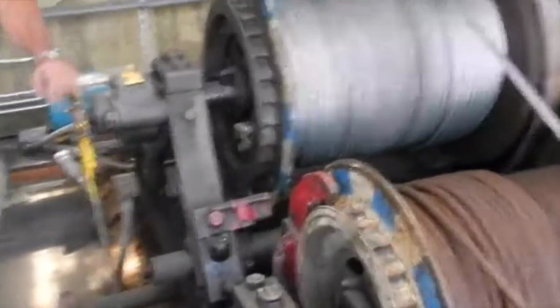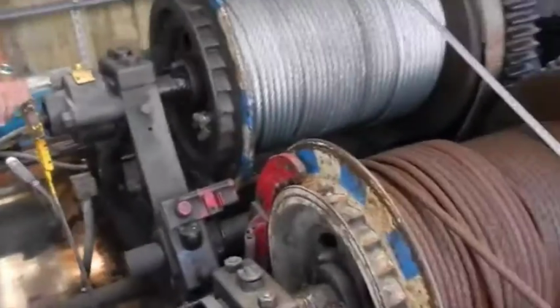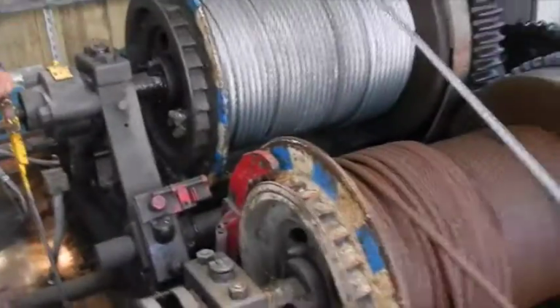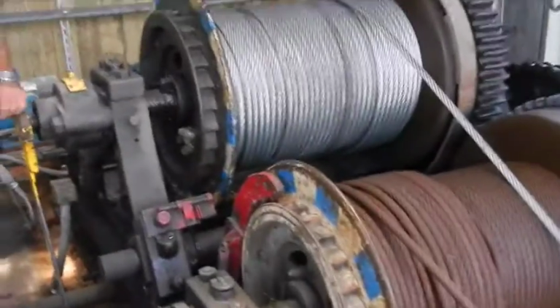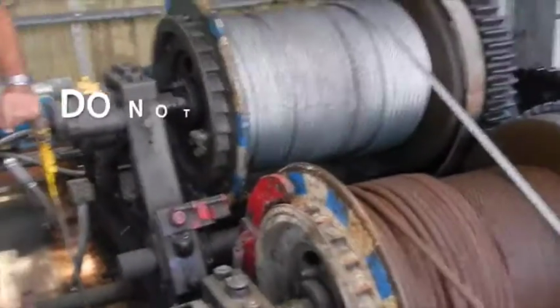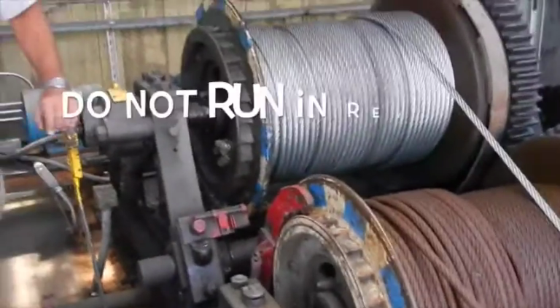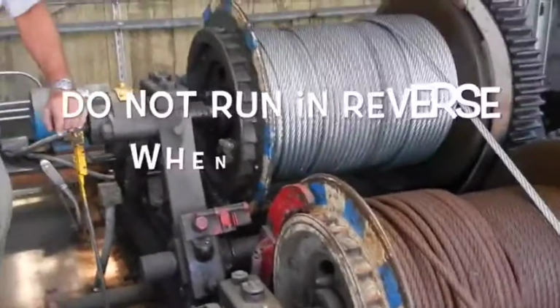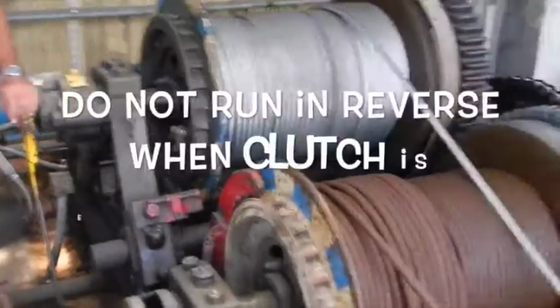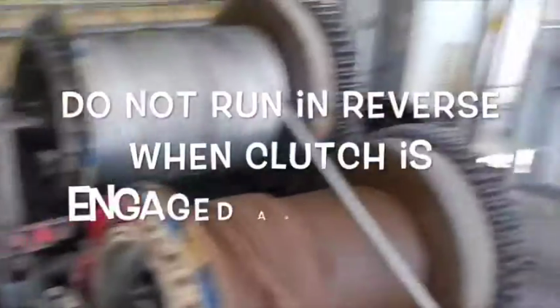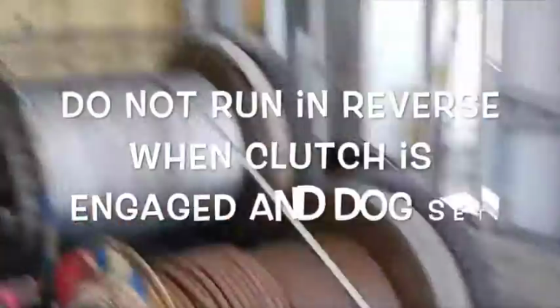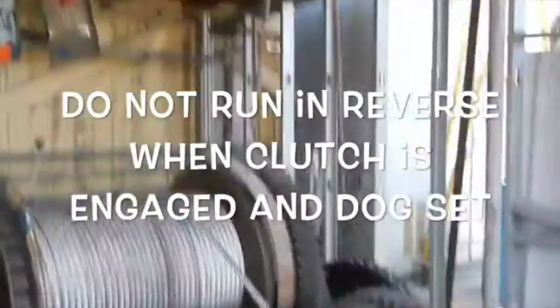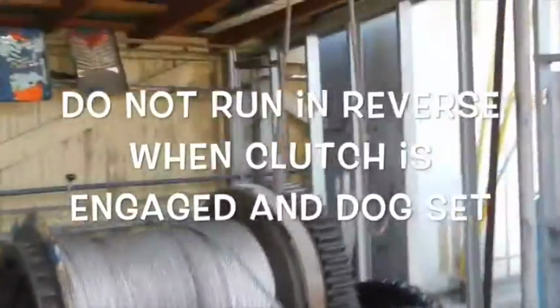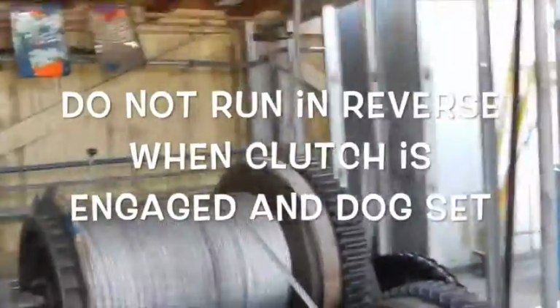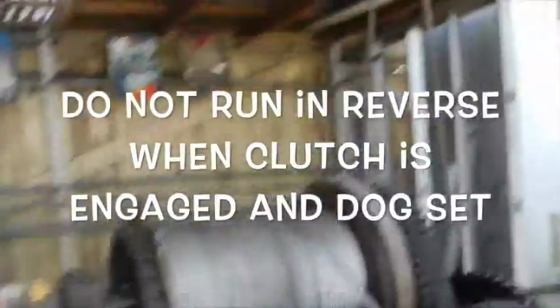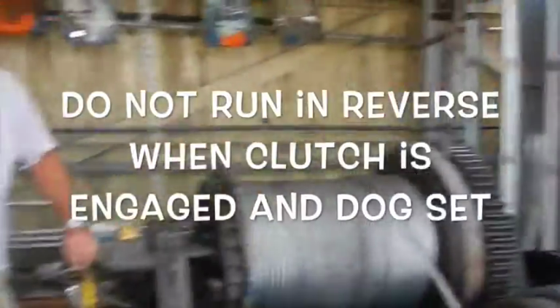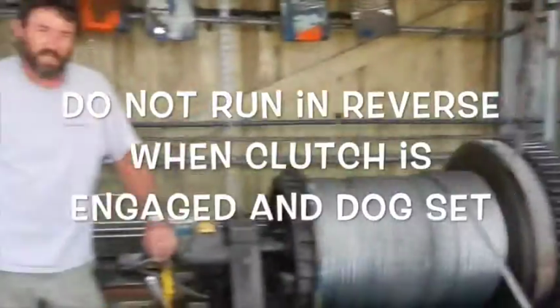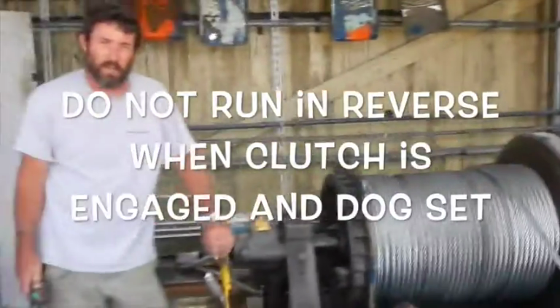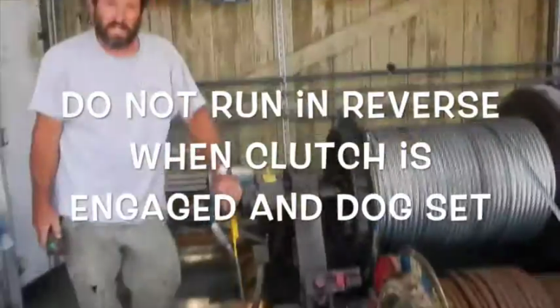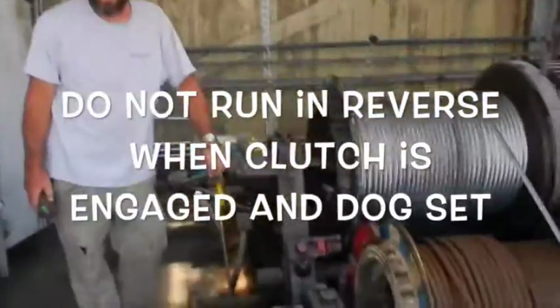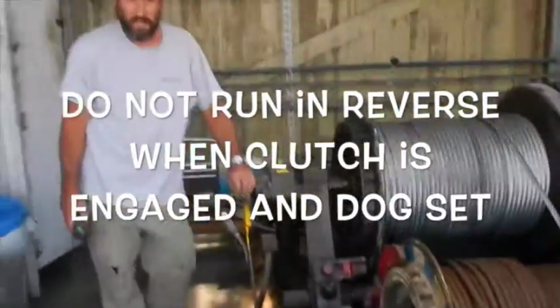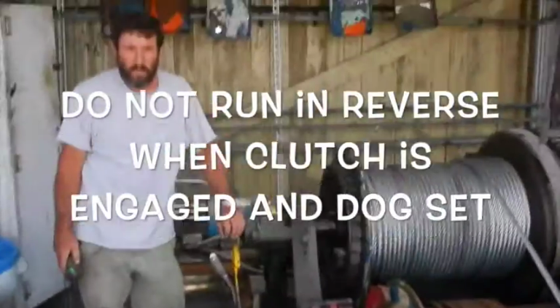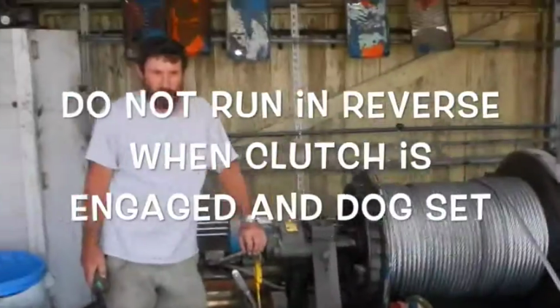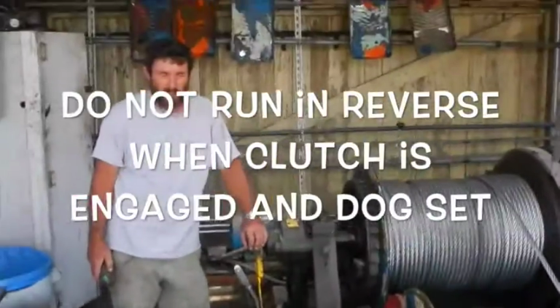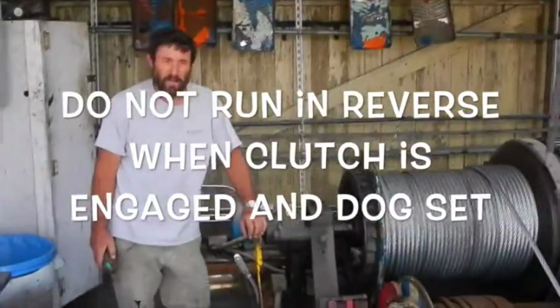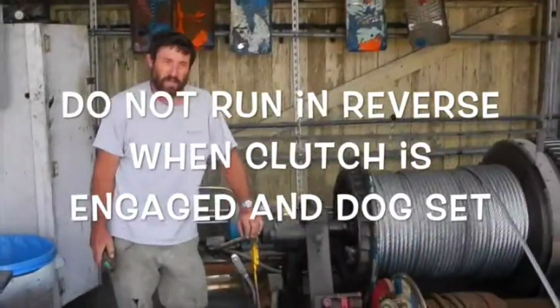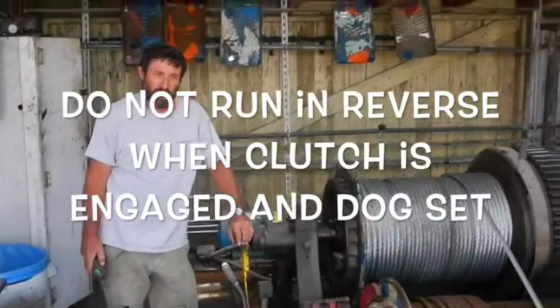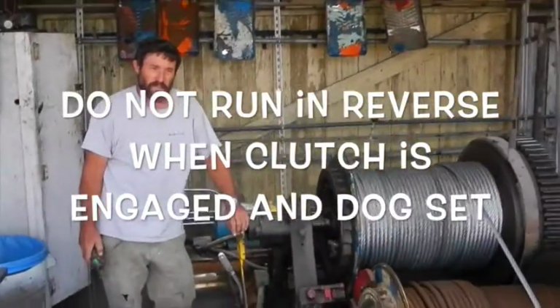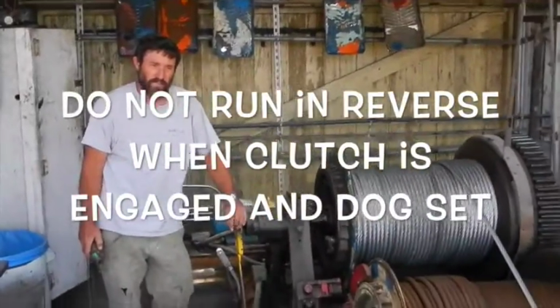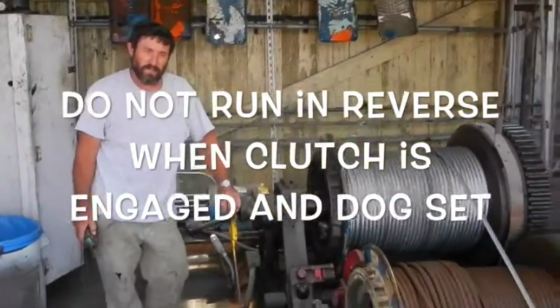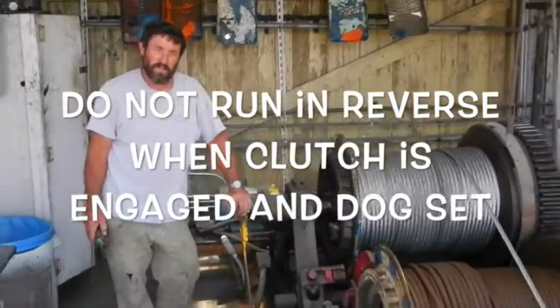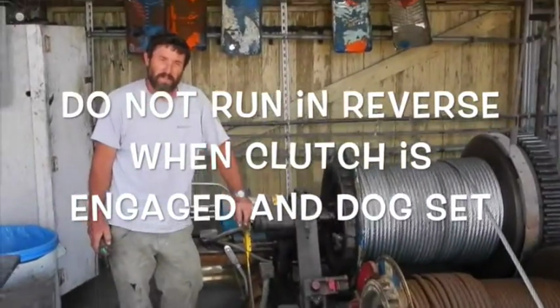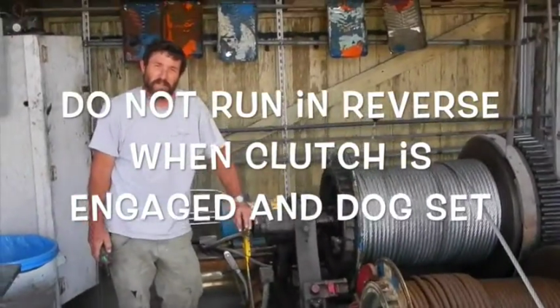If you run in reverse, you will damage the equipment, hurt yourself, or I will hurt you.